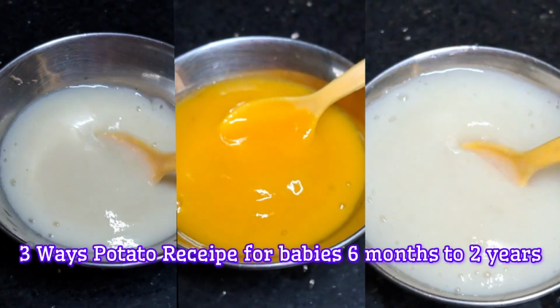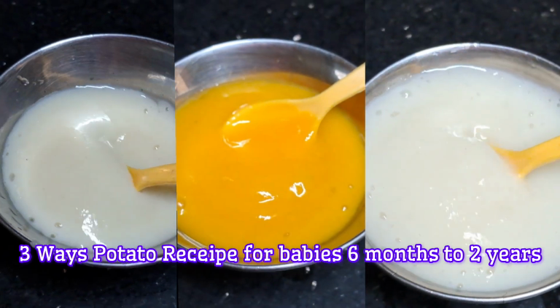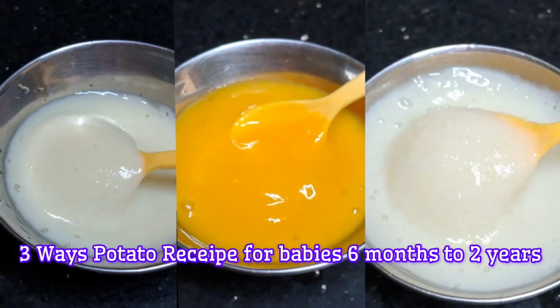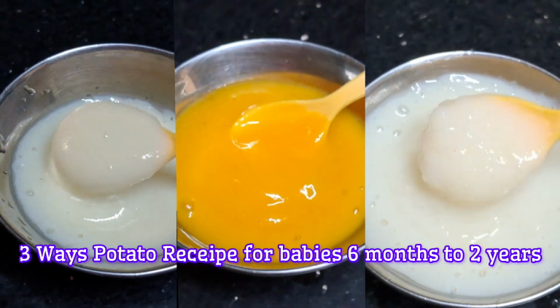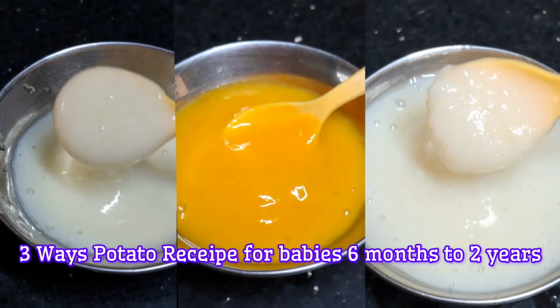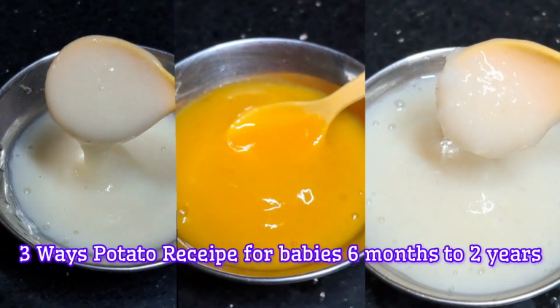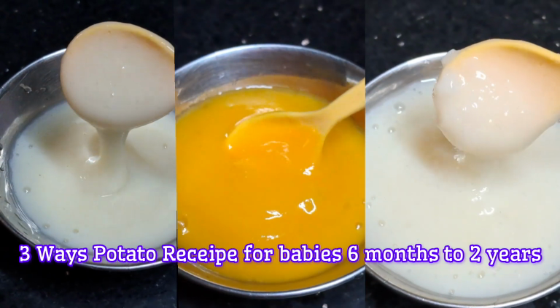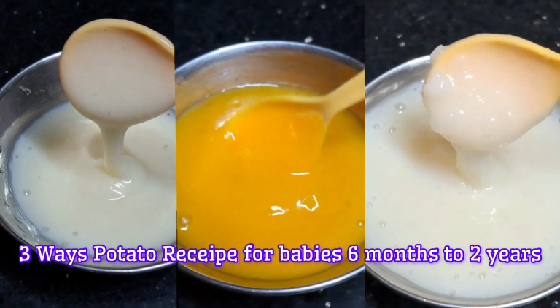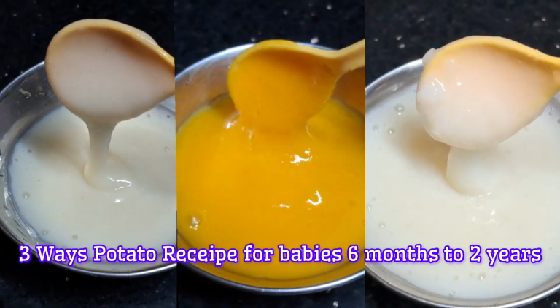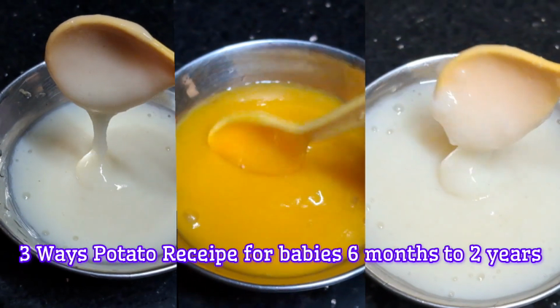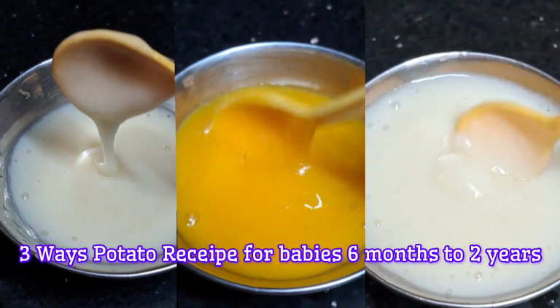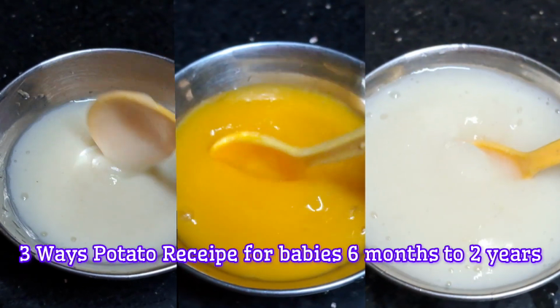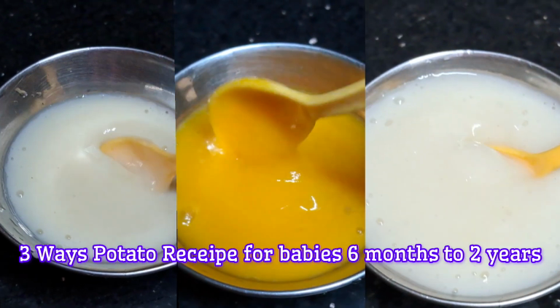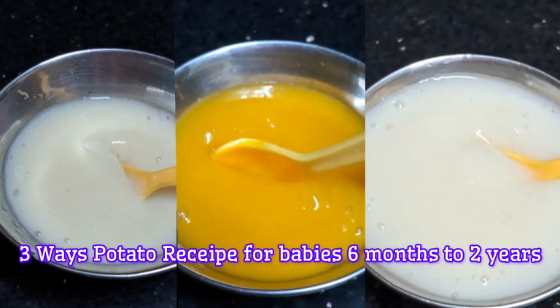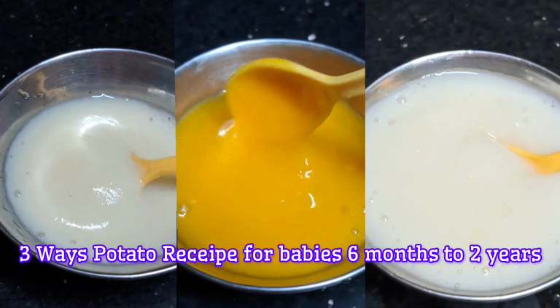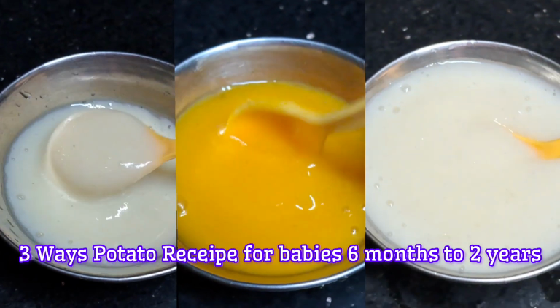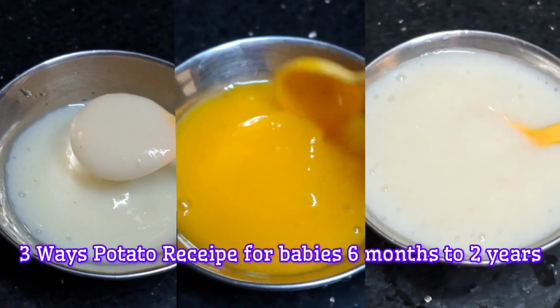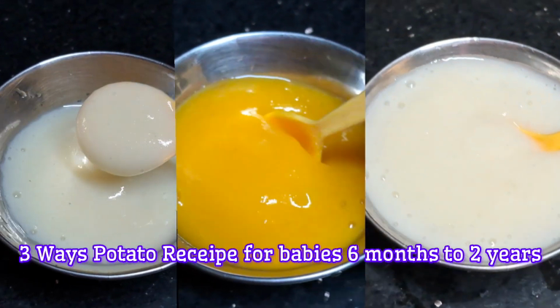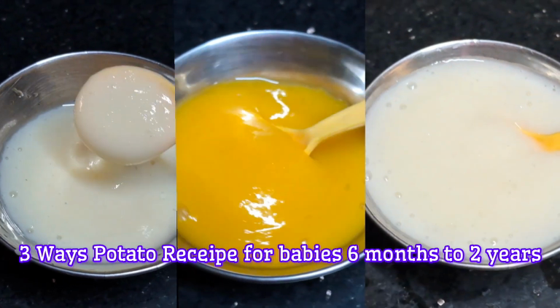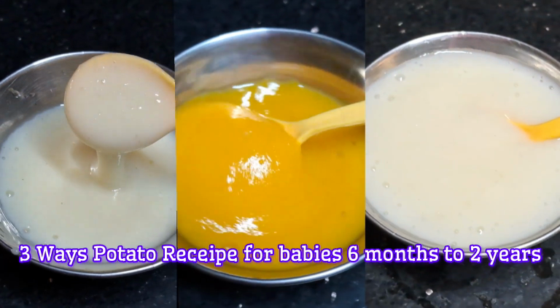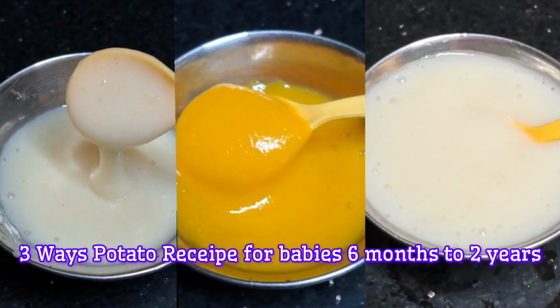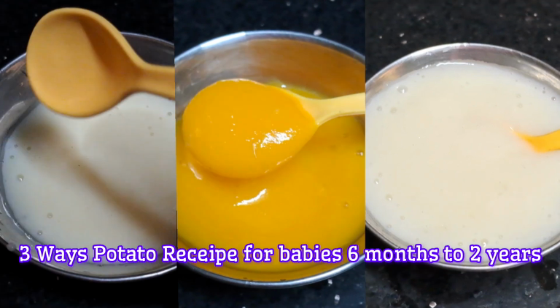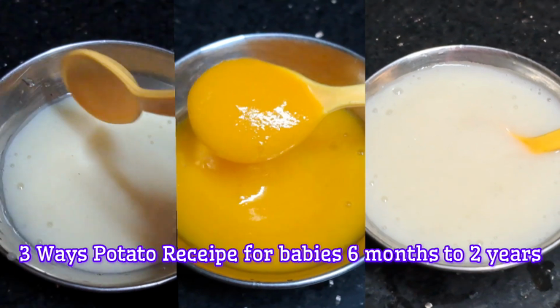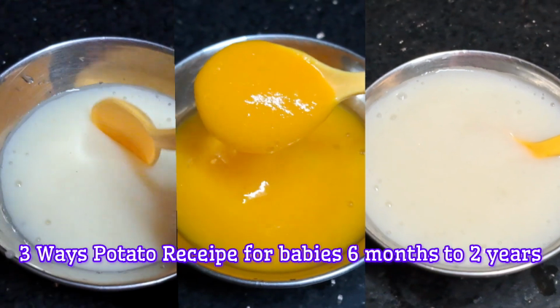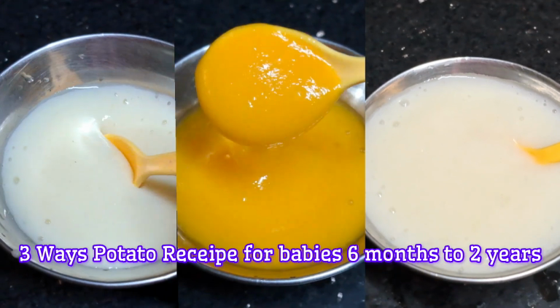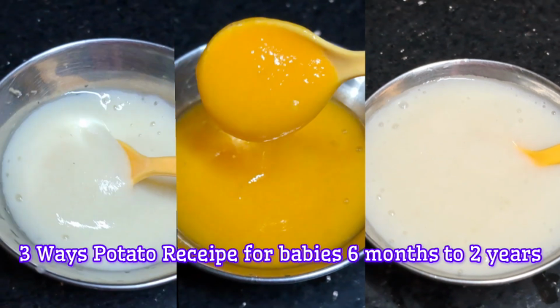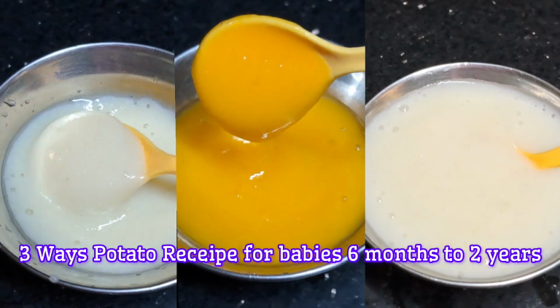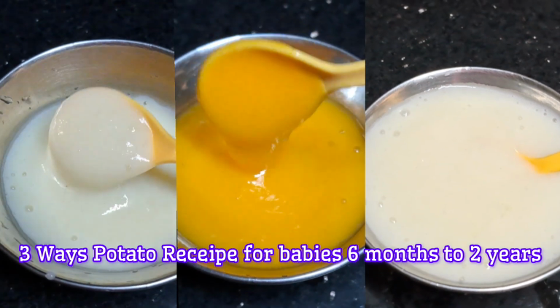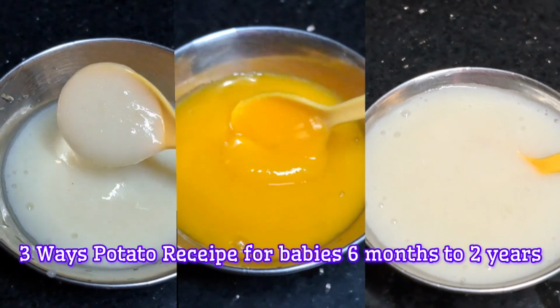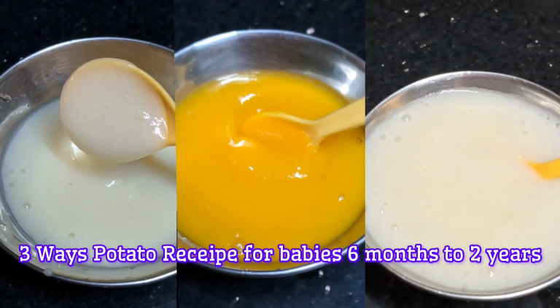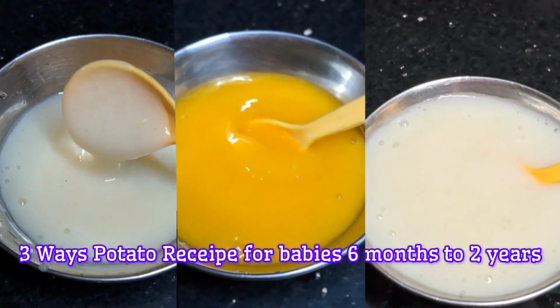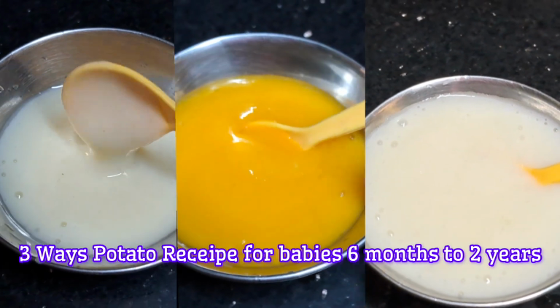For potatoes, you can increase the weight of potatoes. For most of you, you can mix the potatoes with rice.